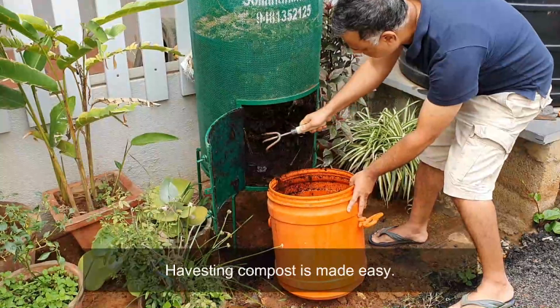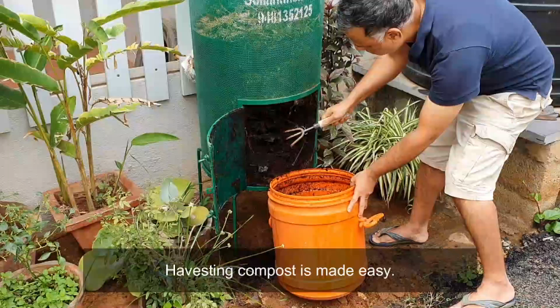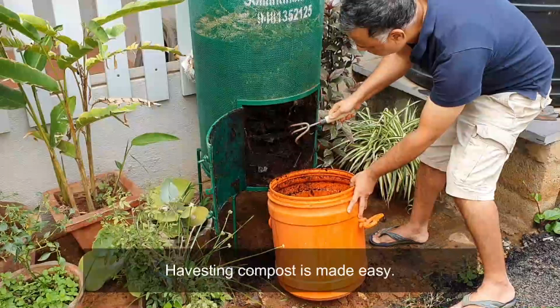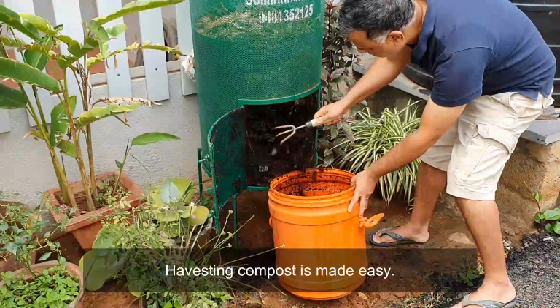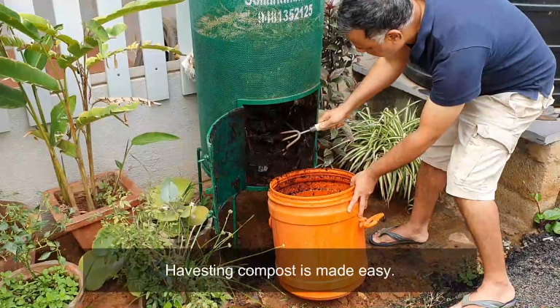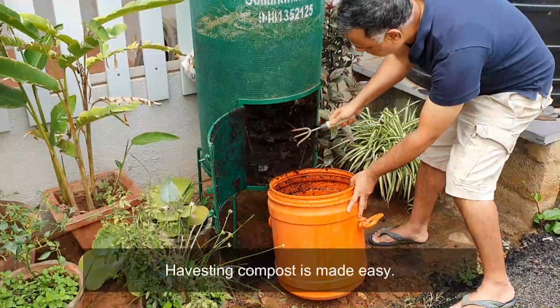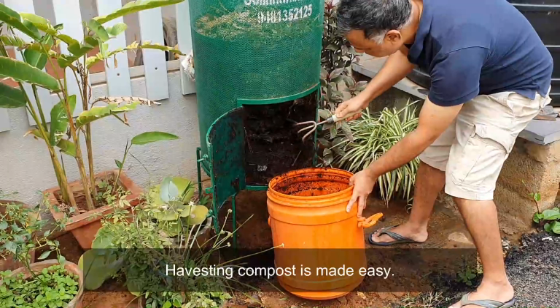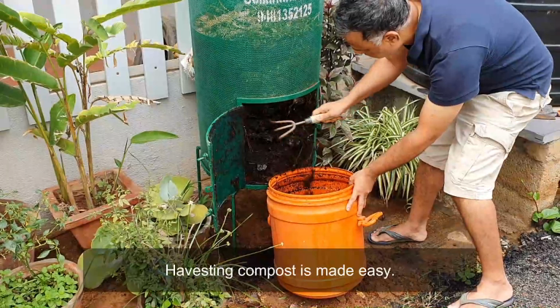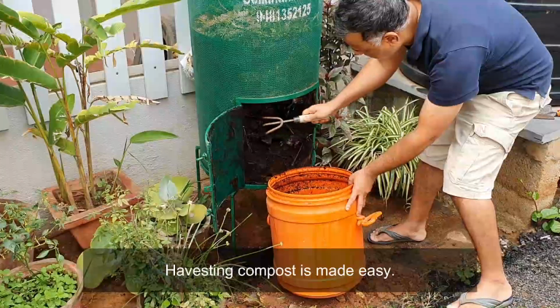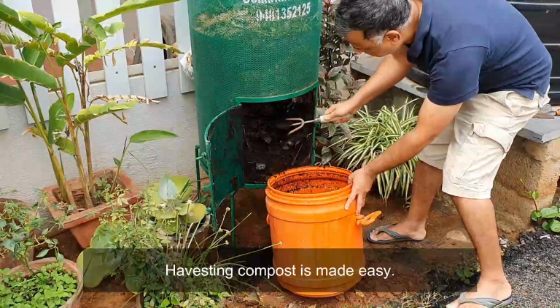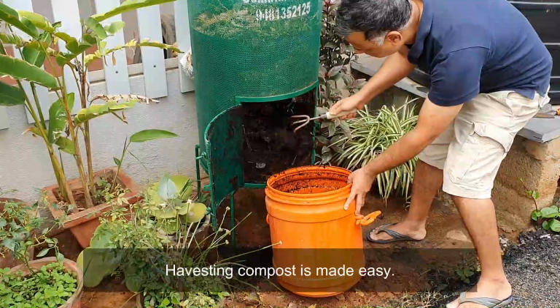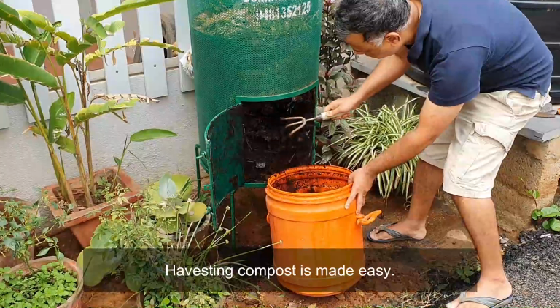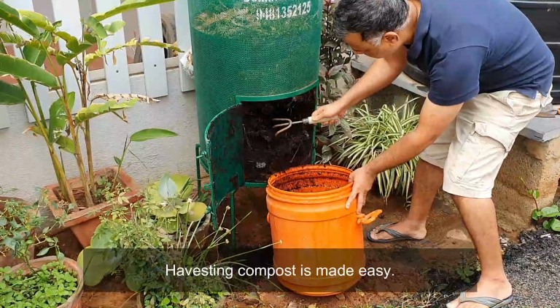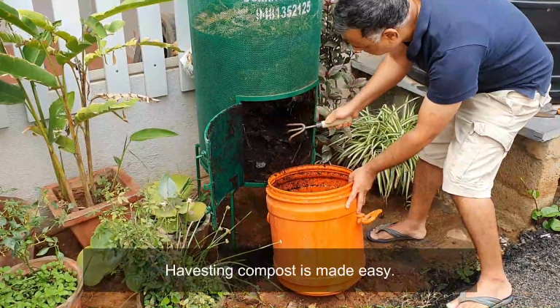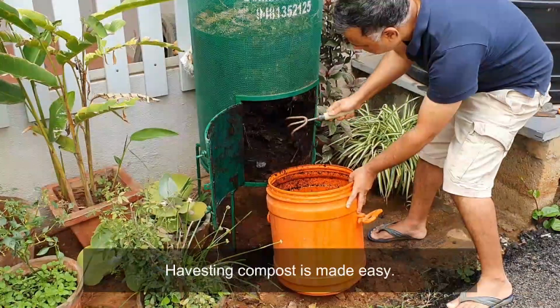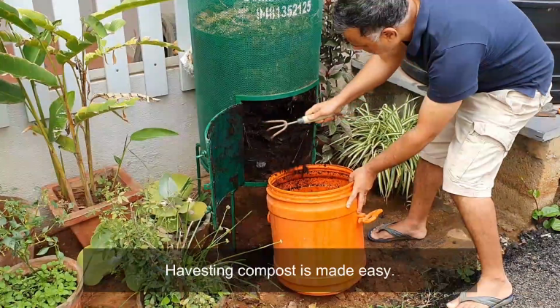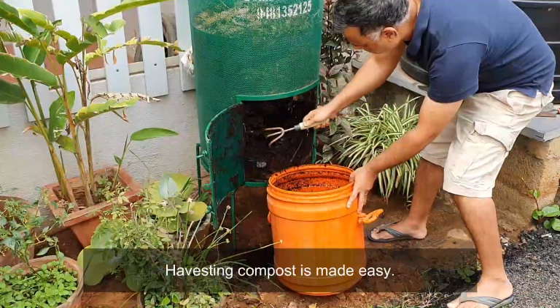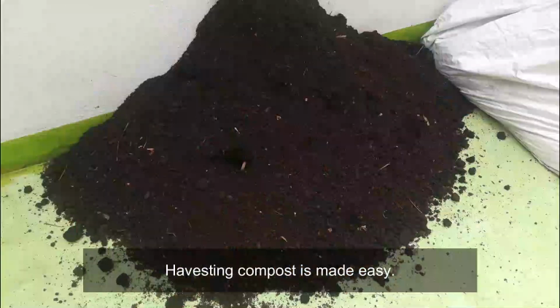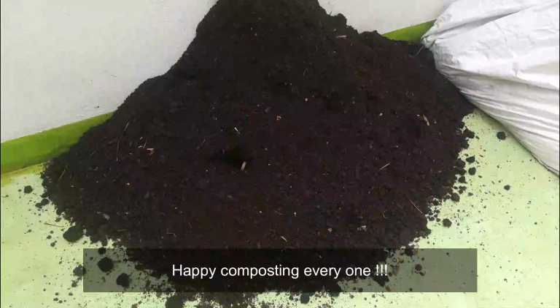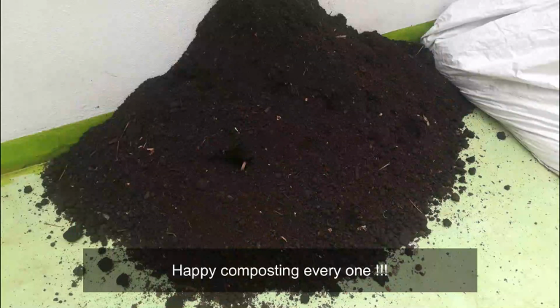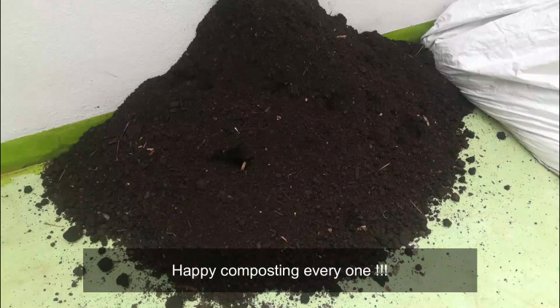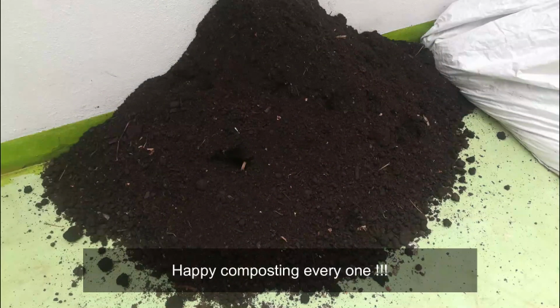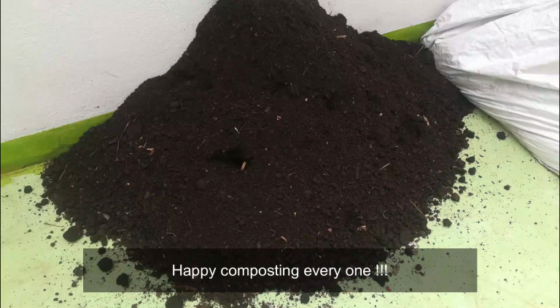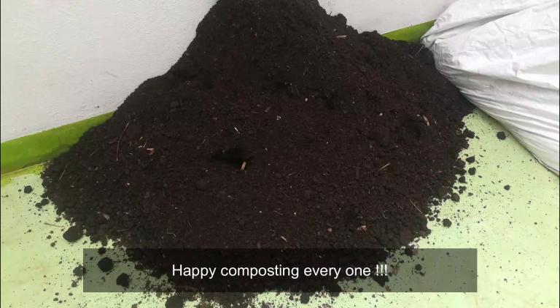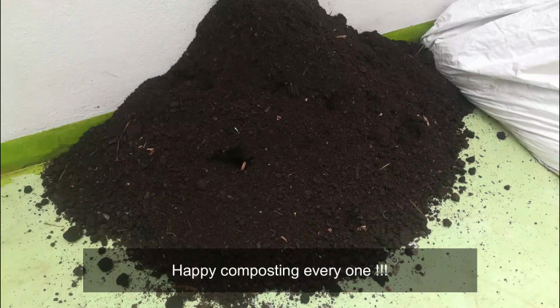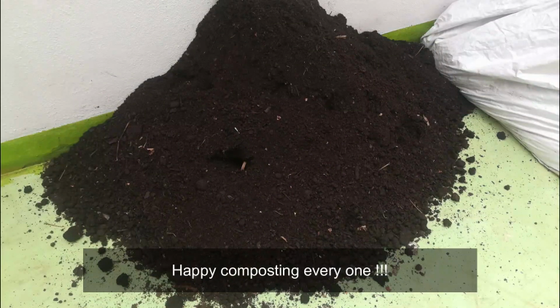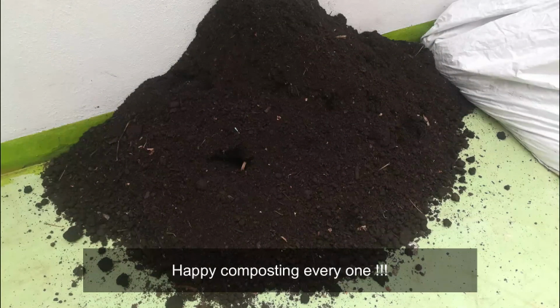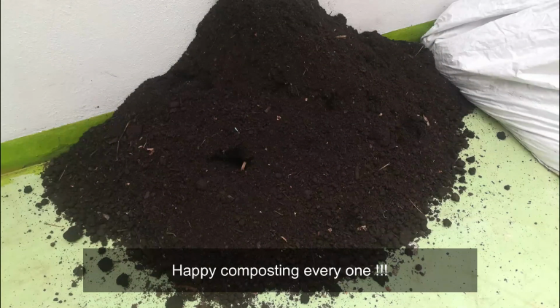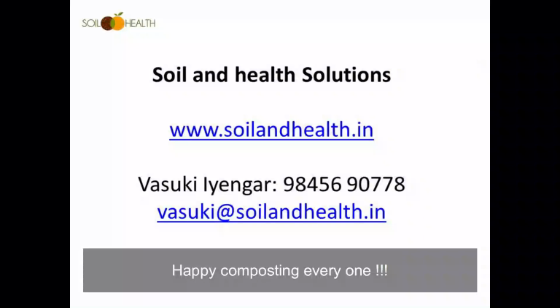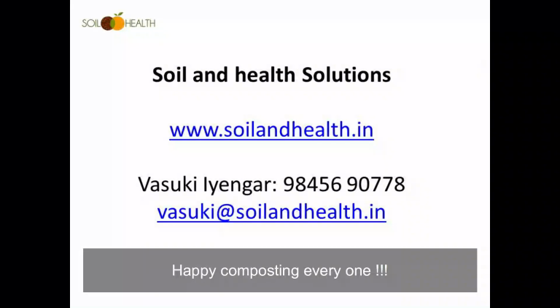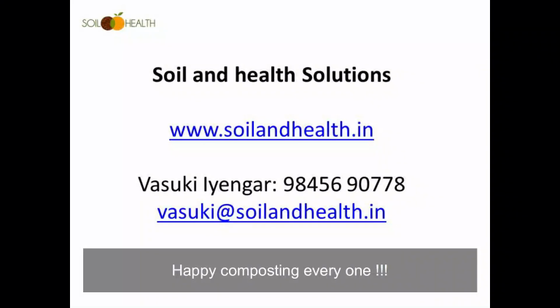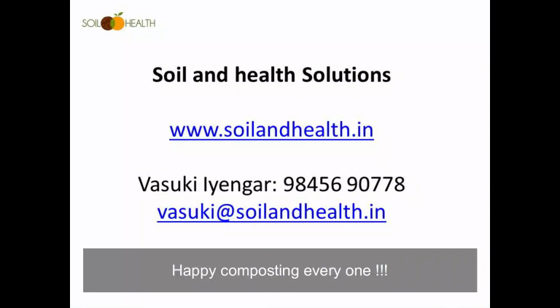Harvesting made easy in this composter. Happy composting everyone!